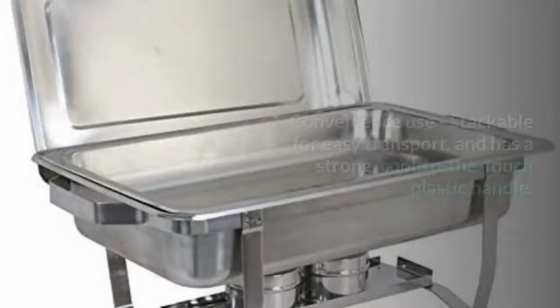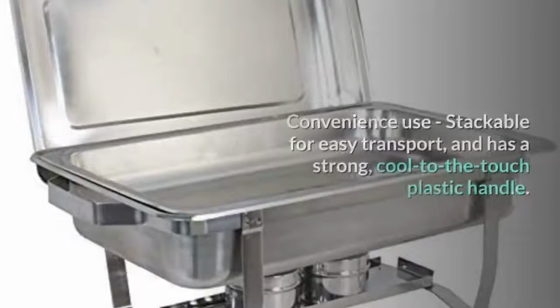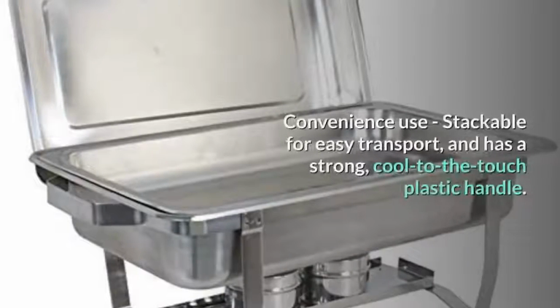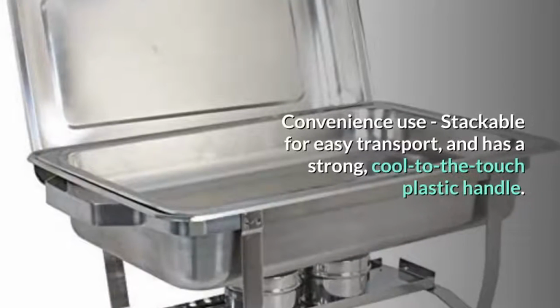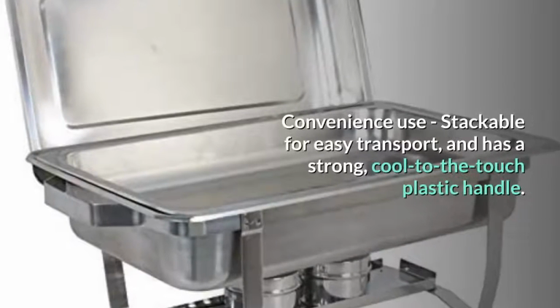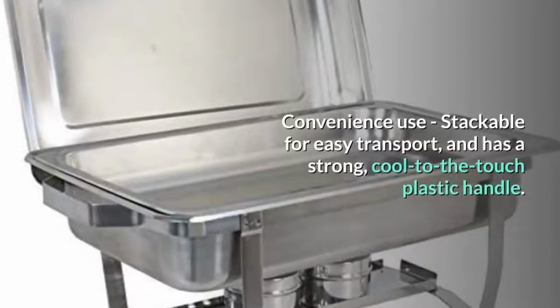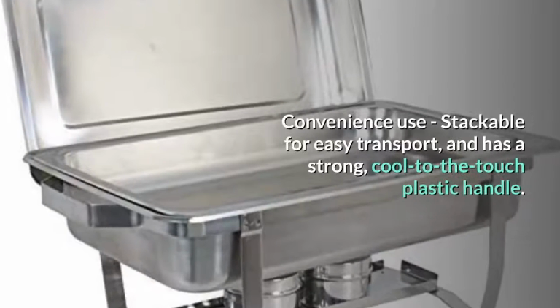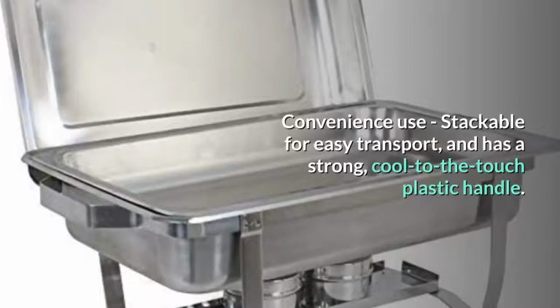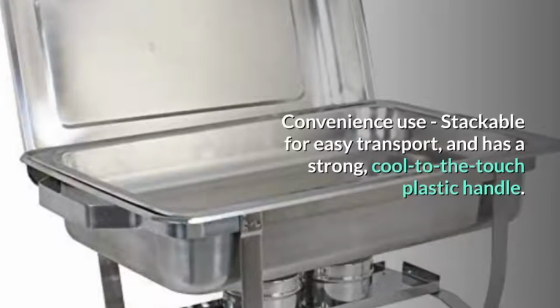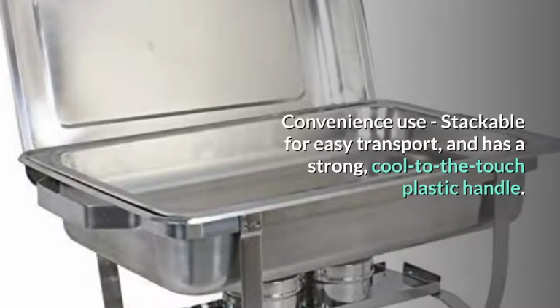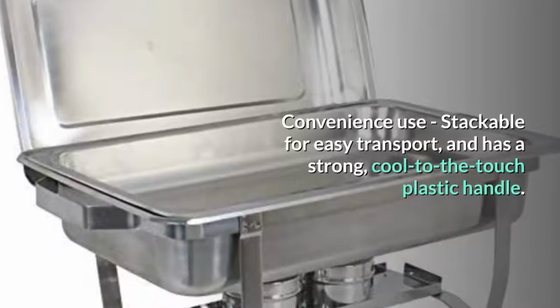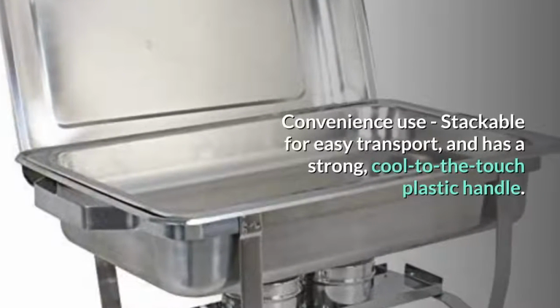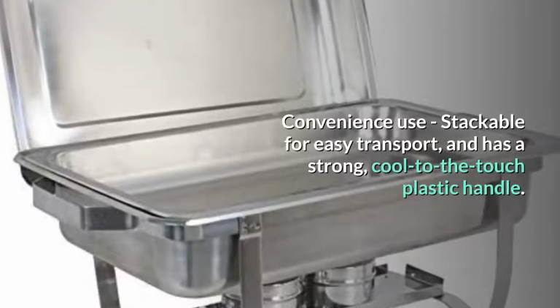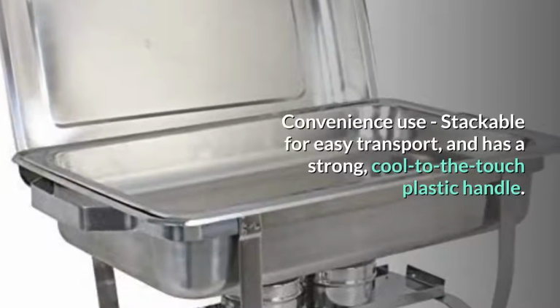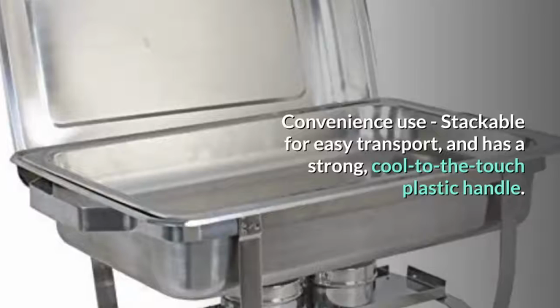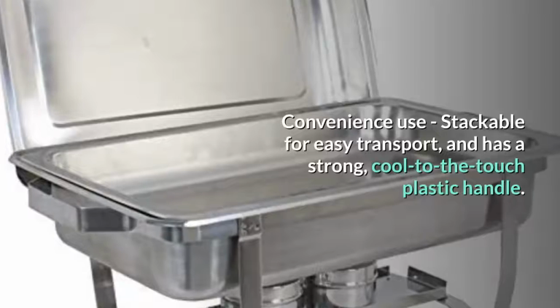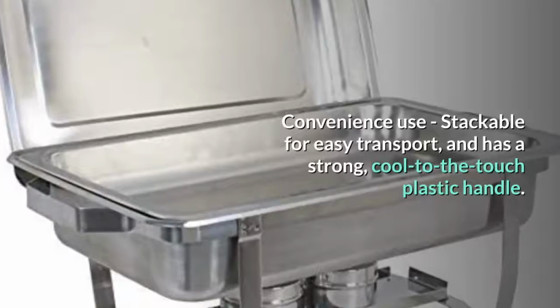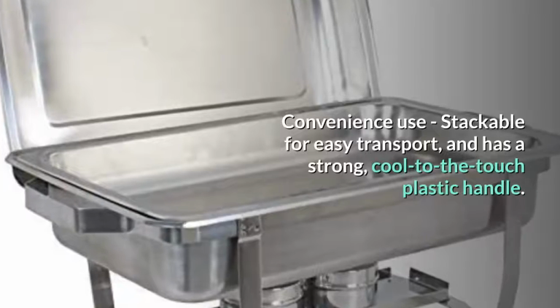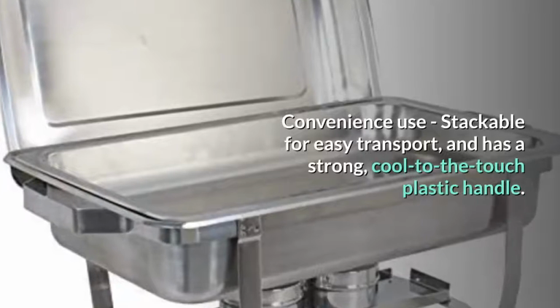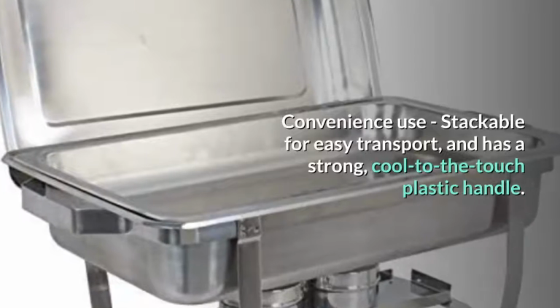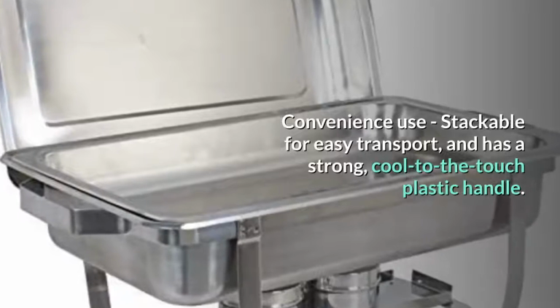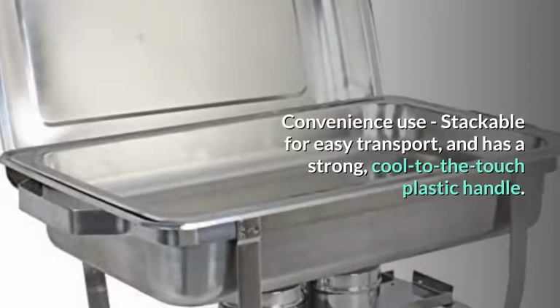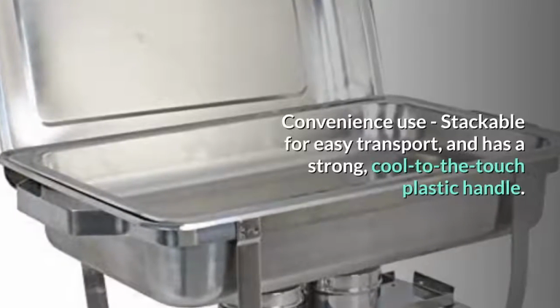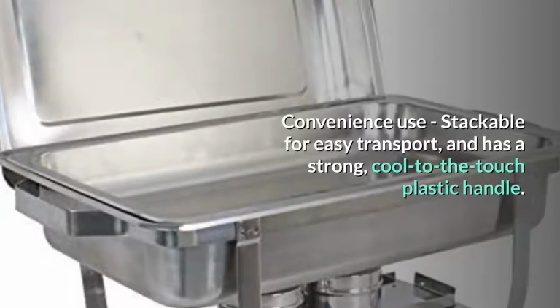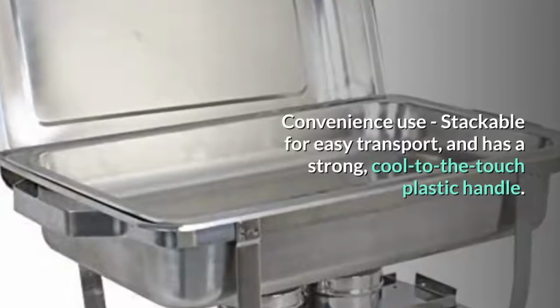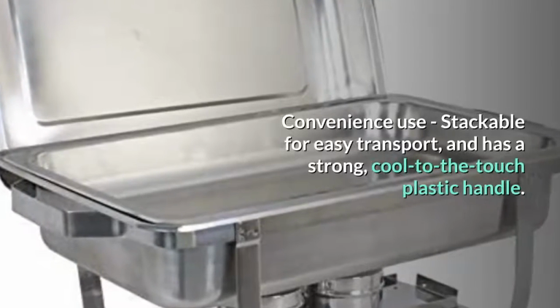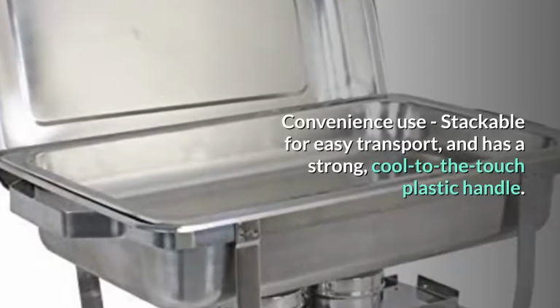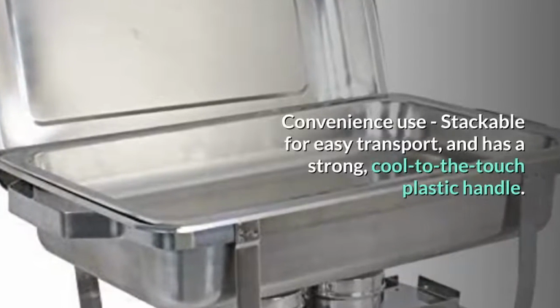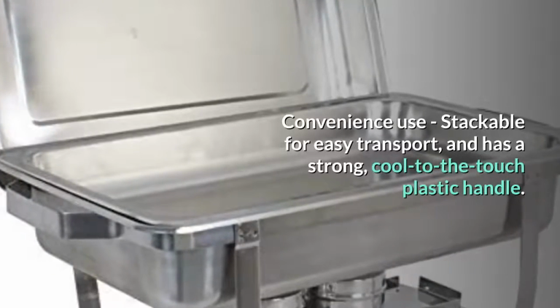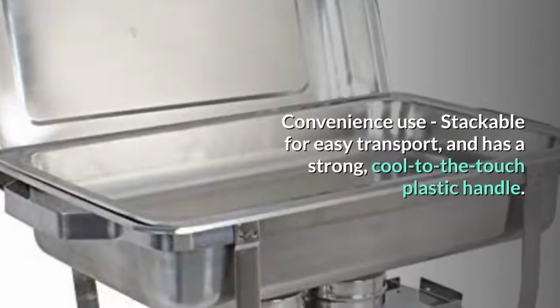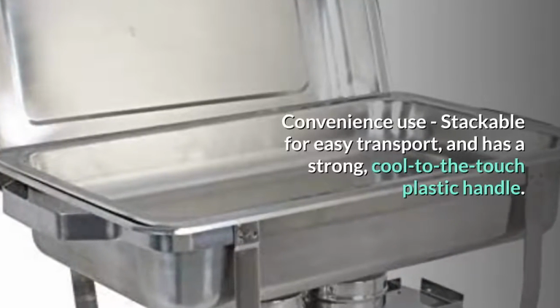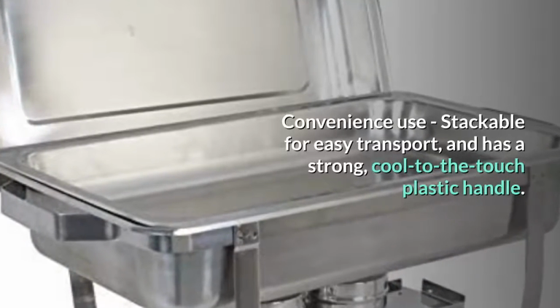Convenience use: stackable for easy transport, and has a strong, cool-to-the-touch plastic handle.